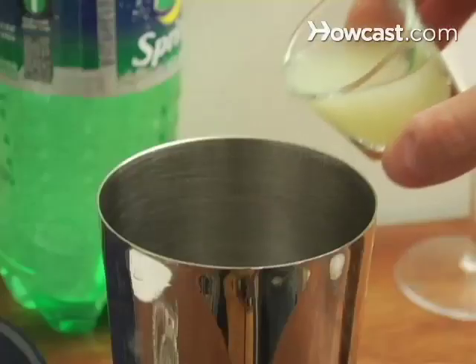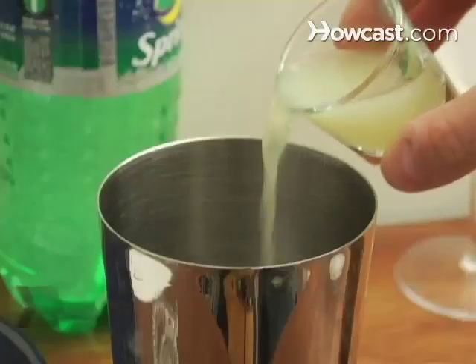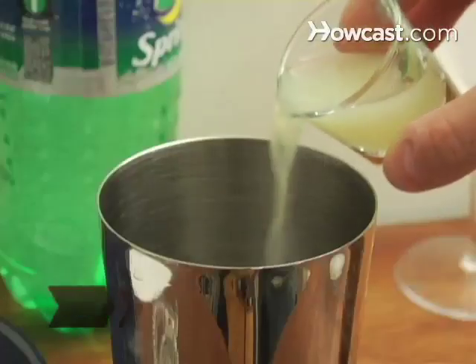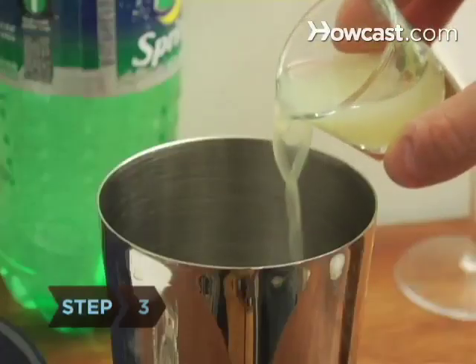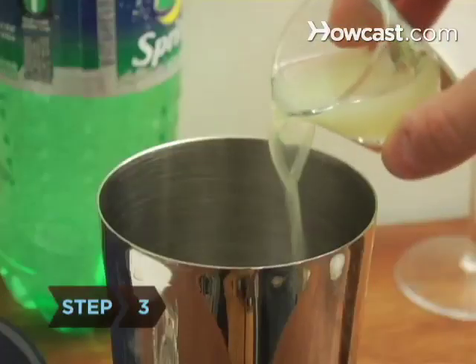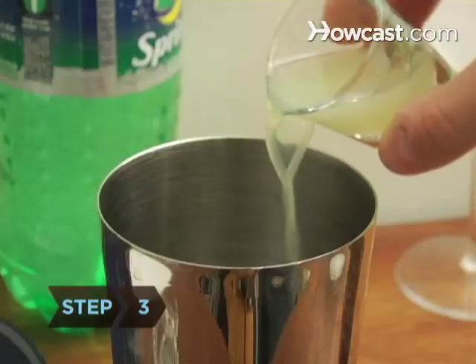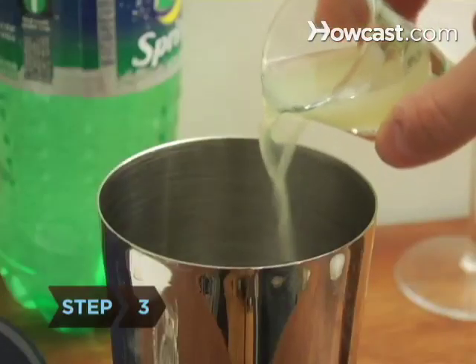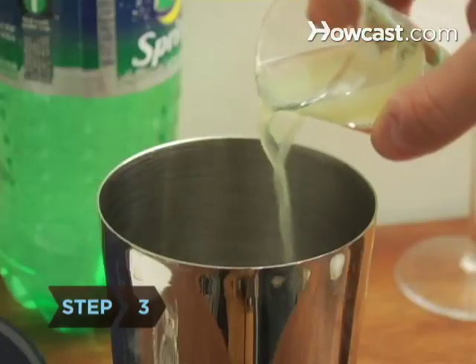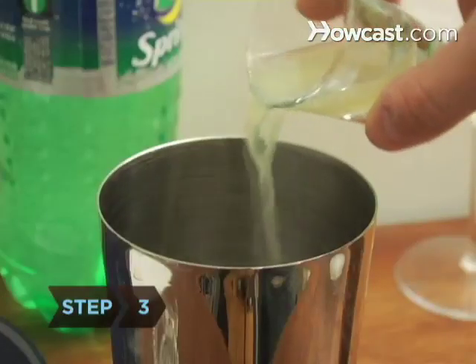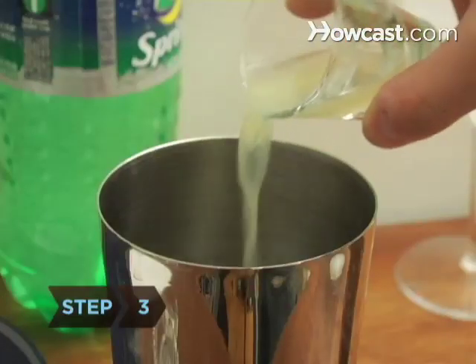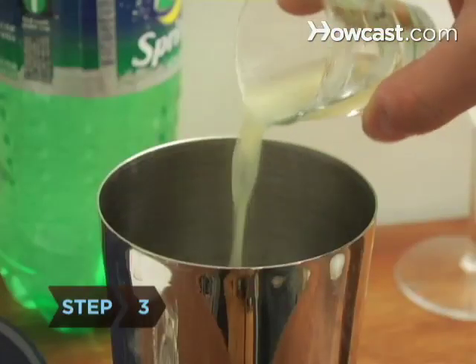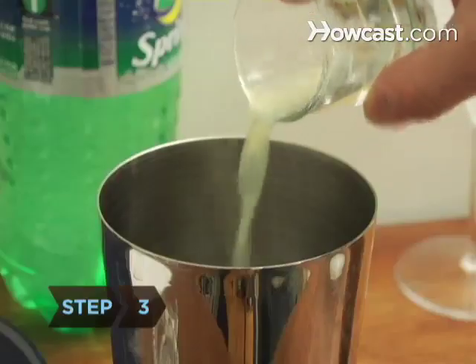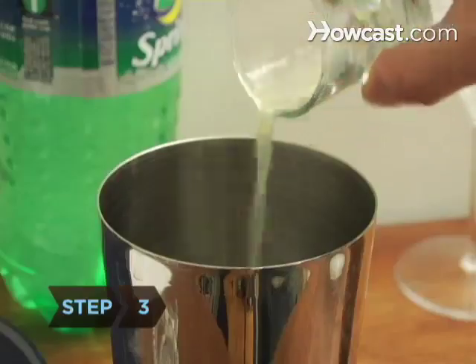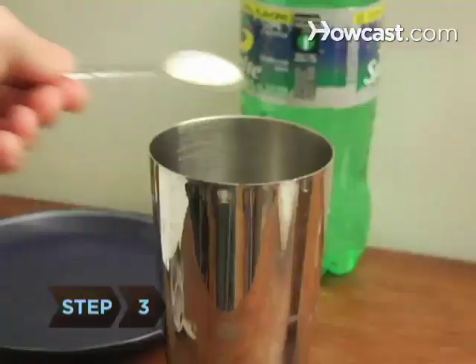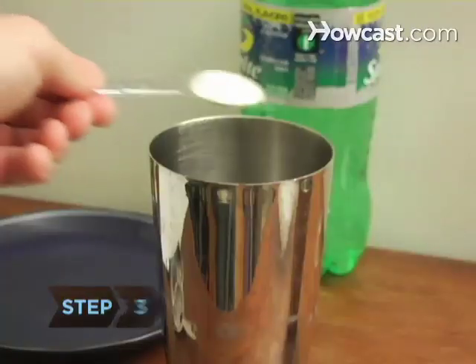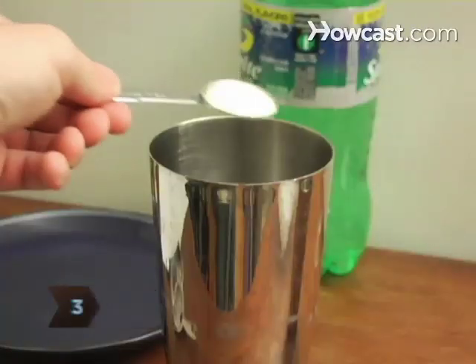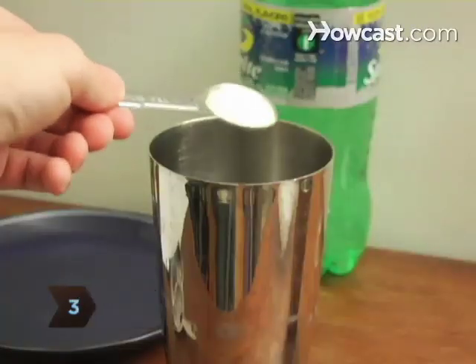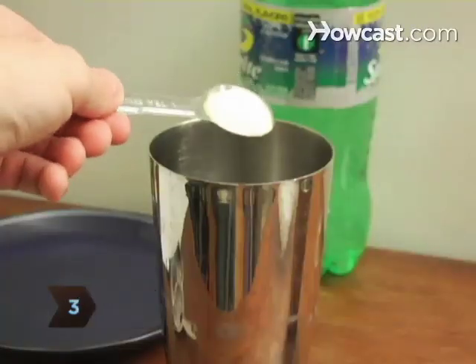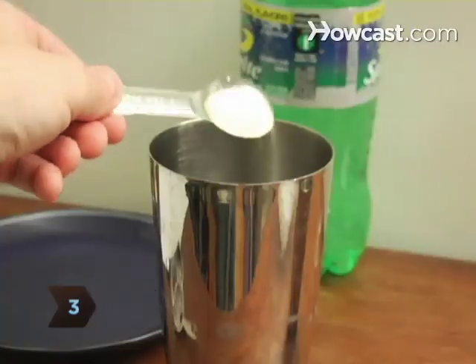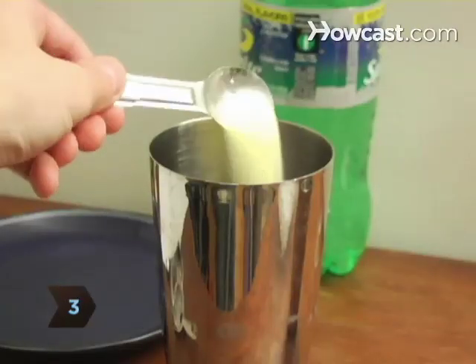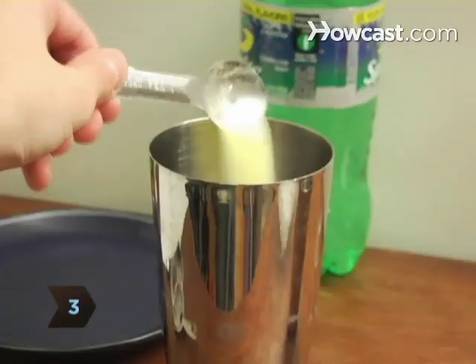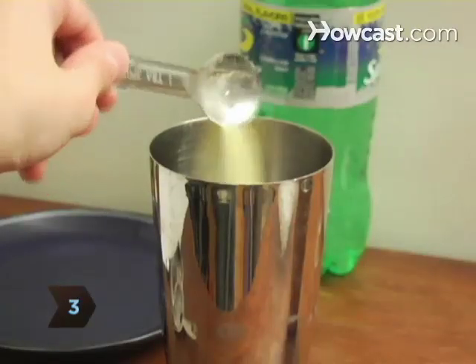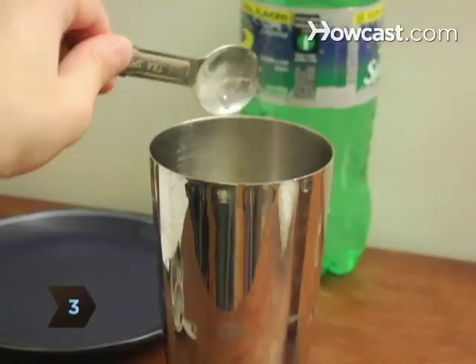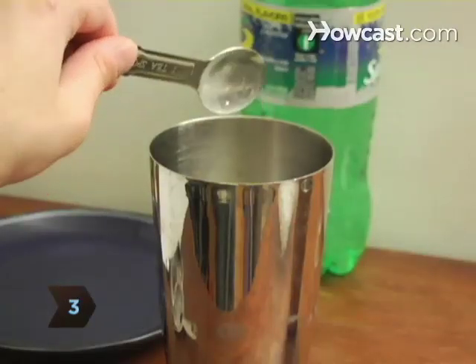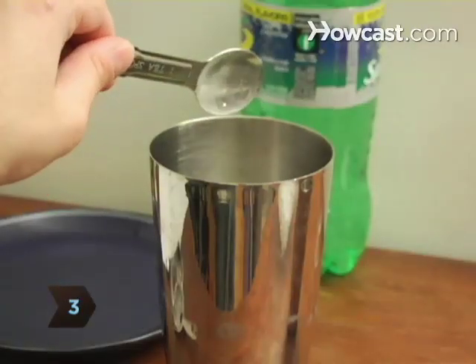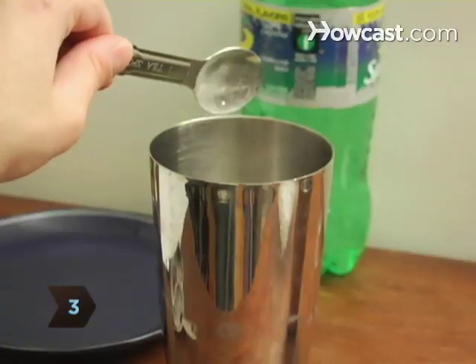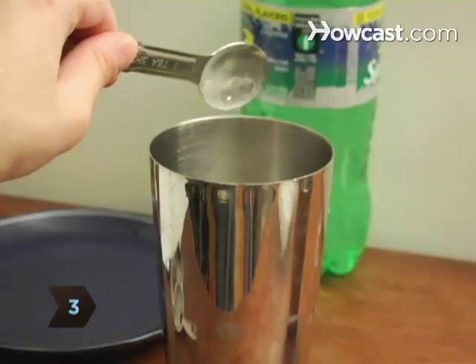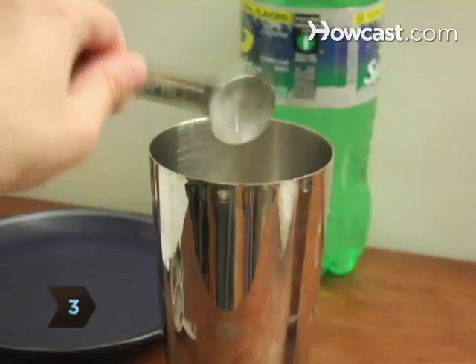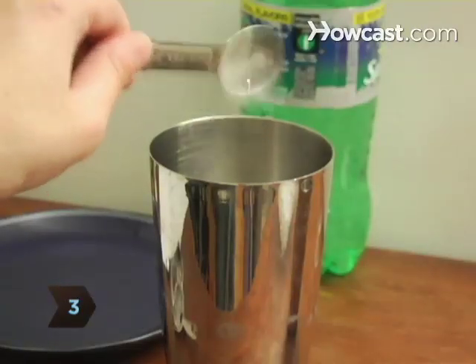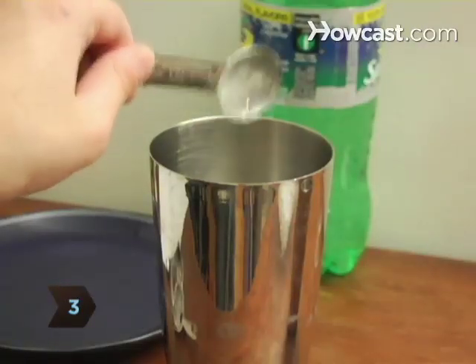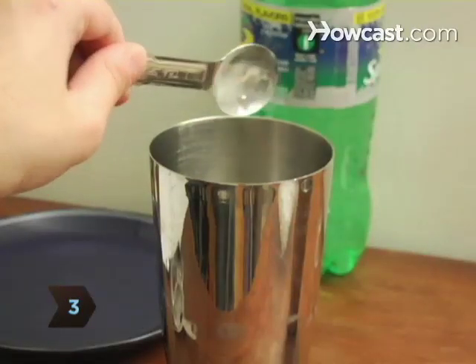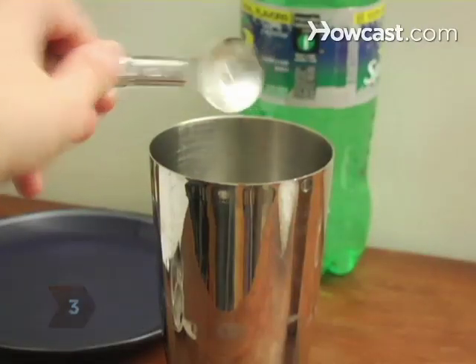Step 3. Add the lime juice and half a teaspoon of diet powdered lemonade mix. Stir.